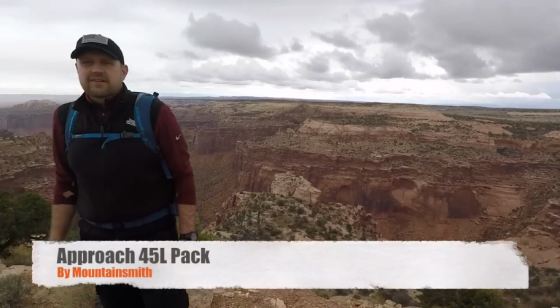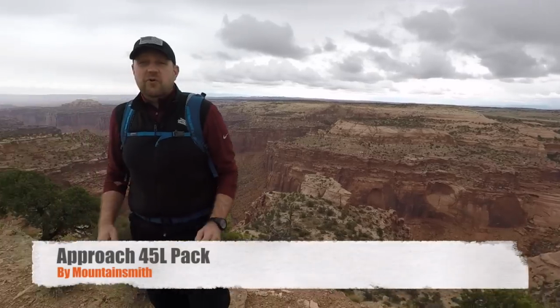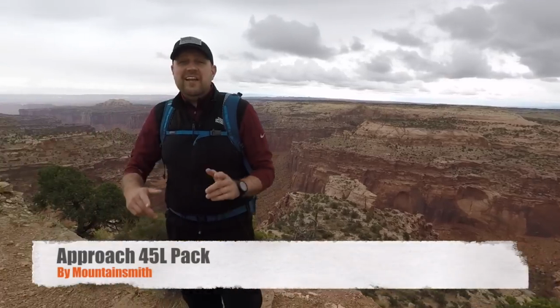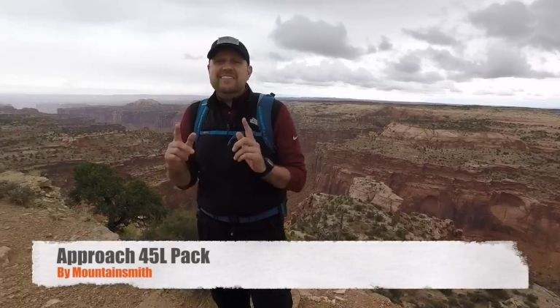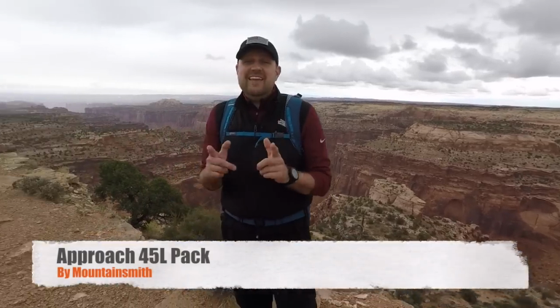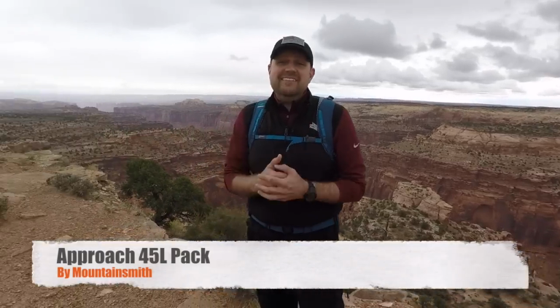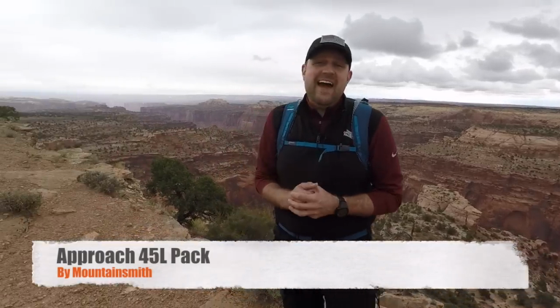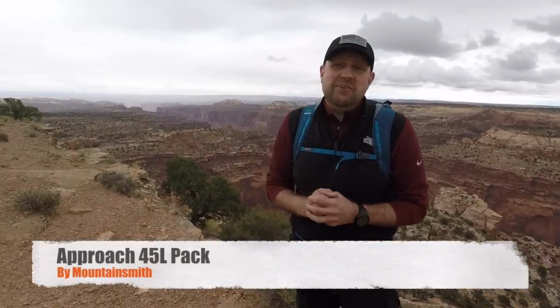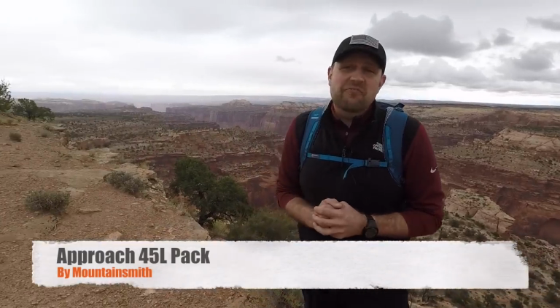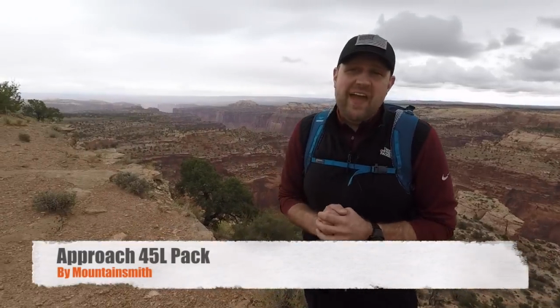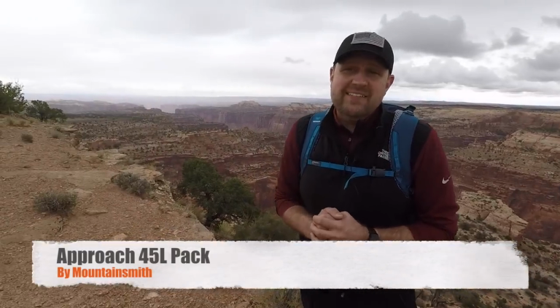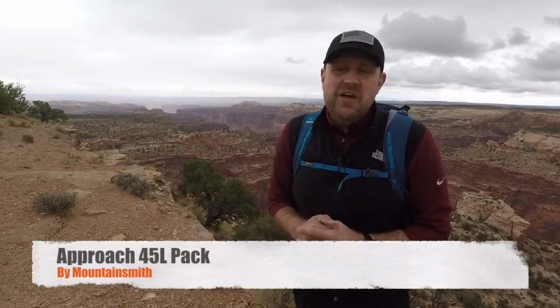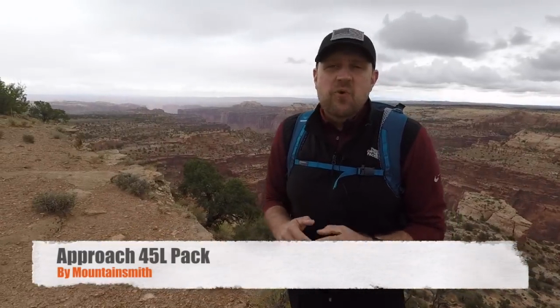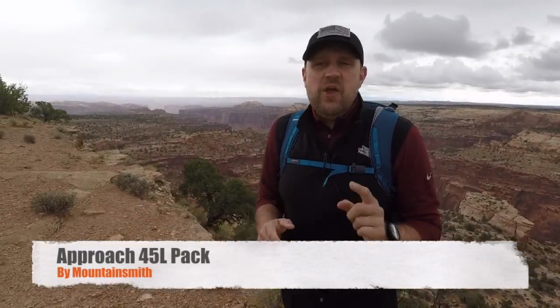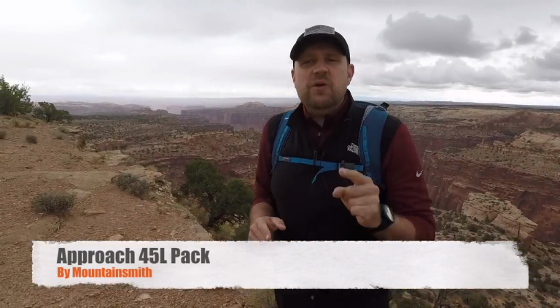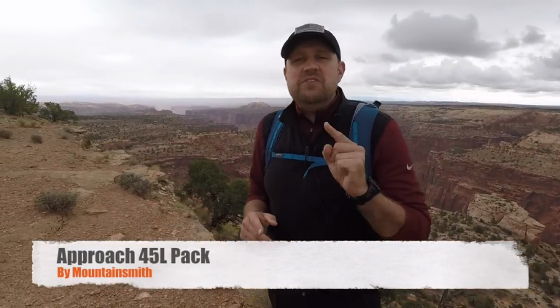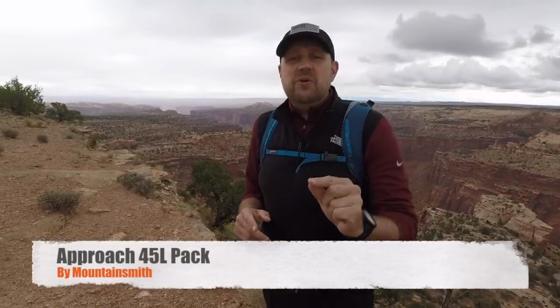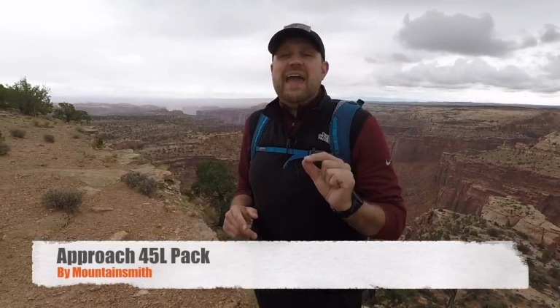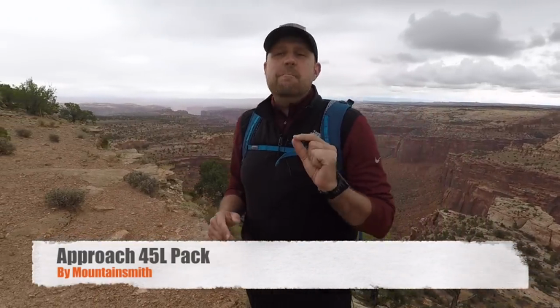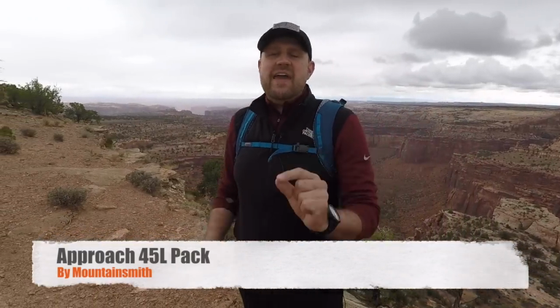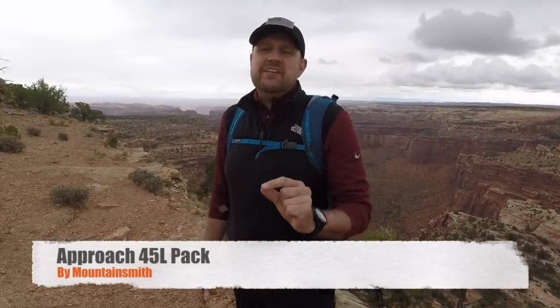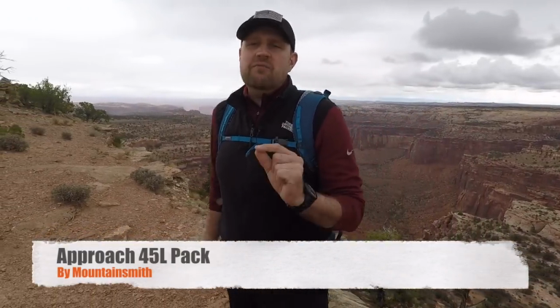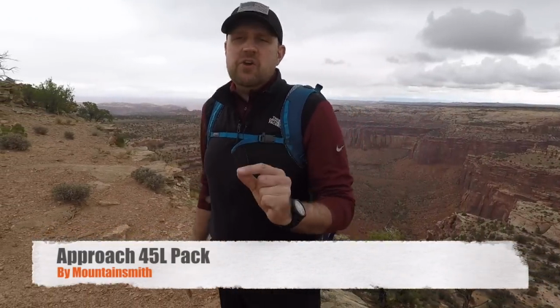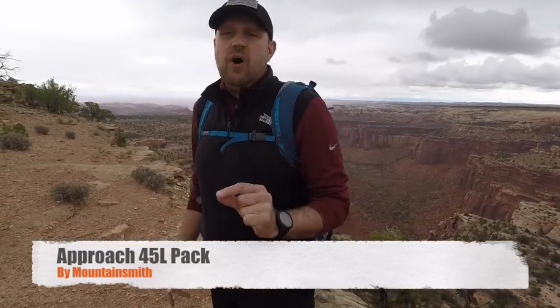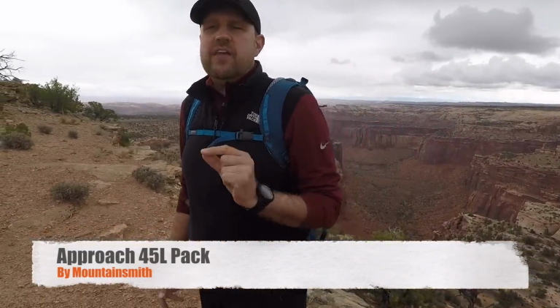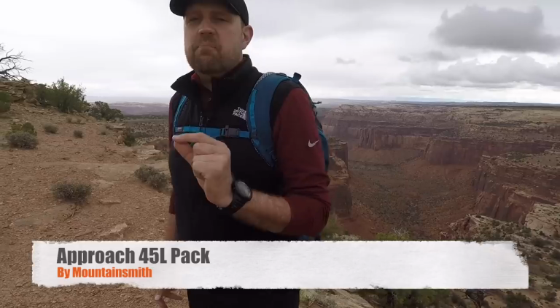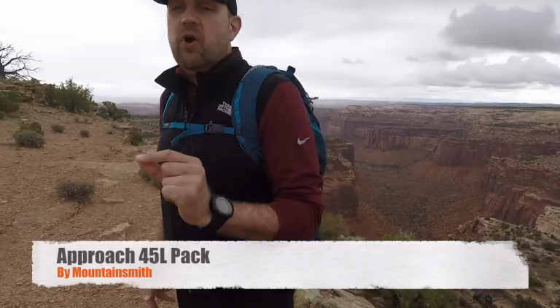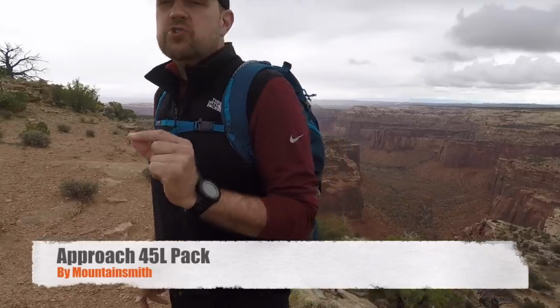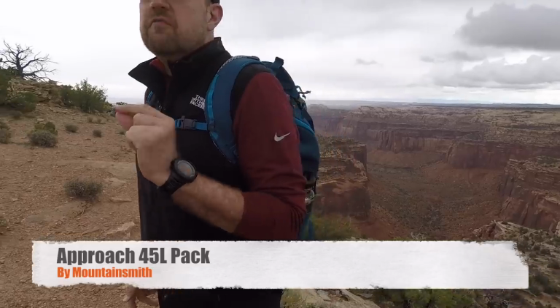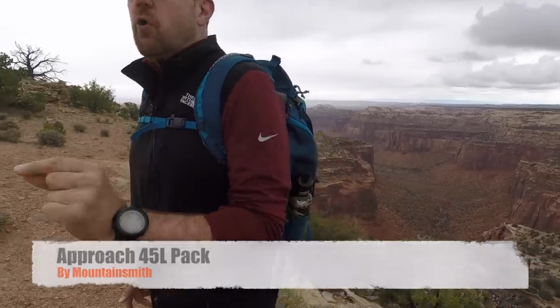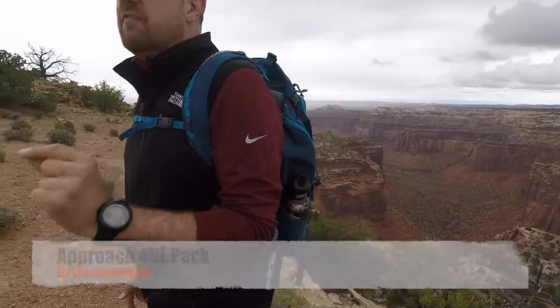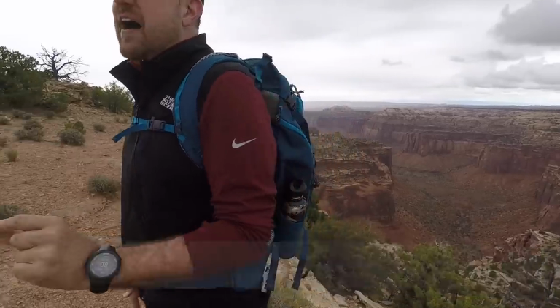Greetings, Gideon's Tactical fans. We are going to be doing an amazing review on the Approach 45.